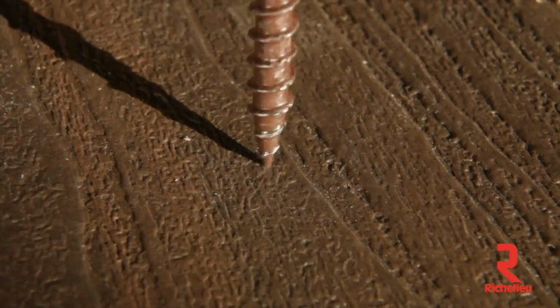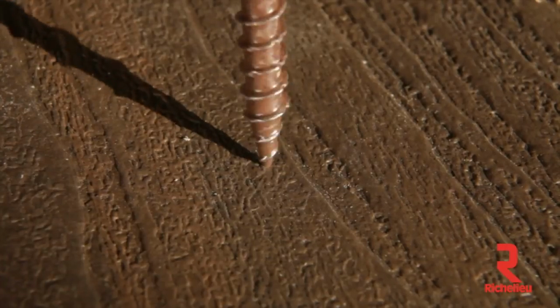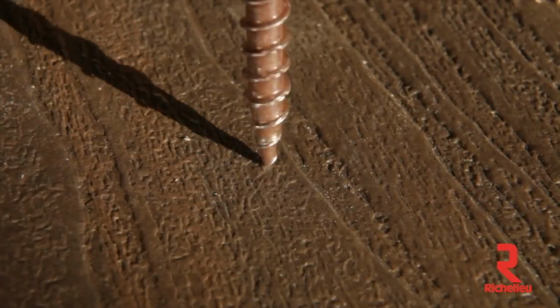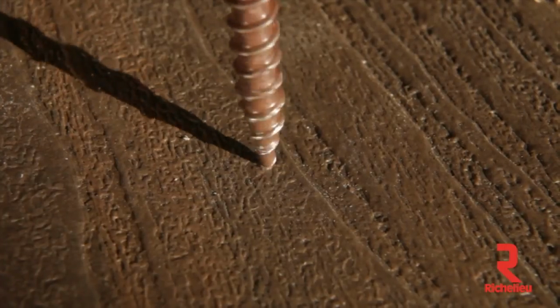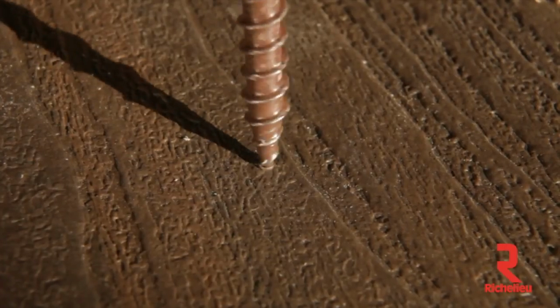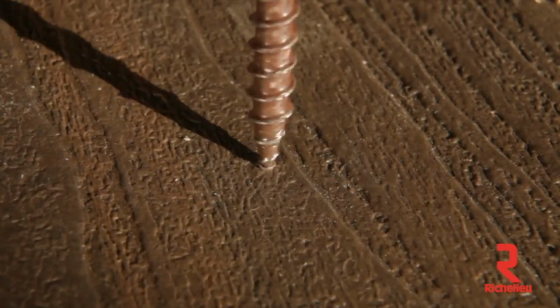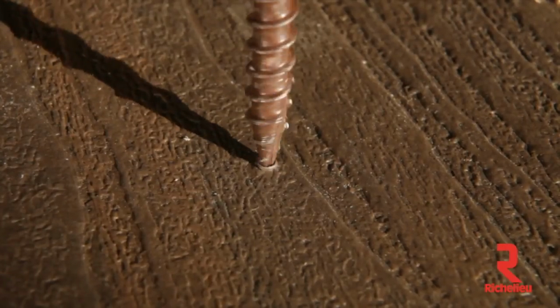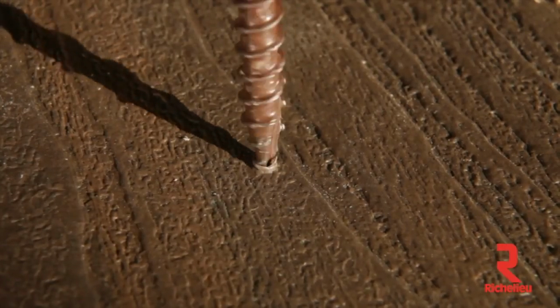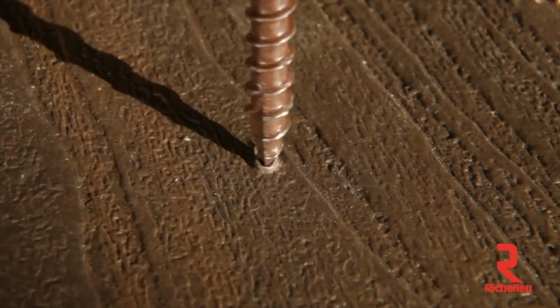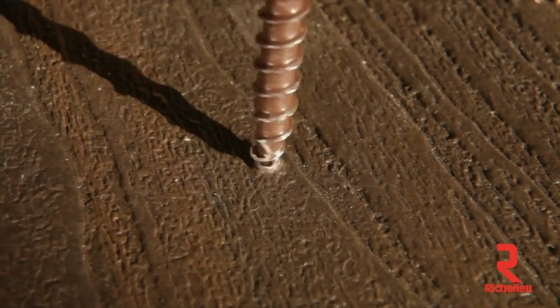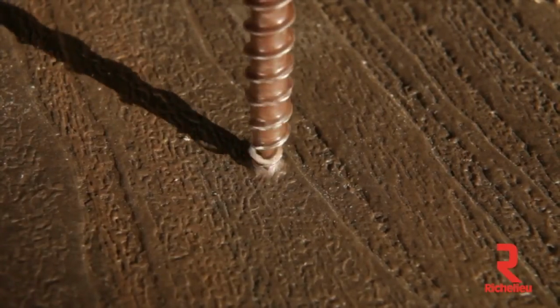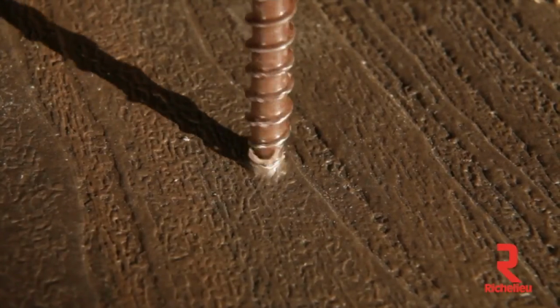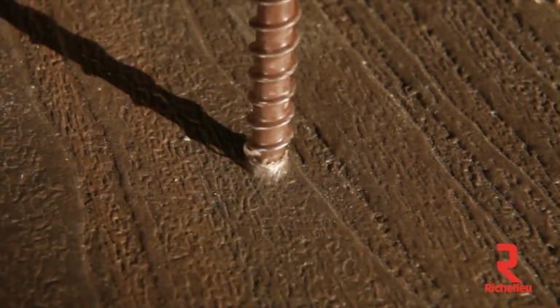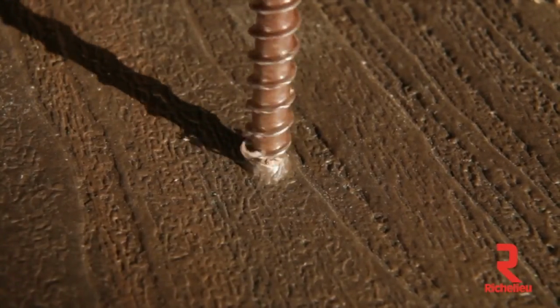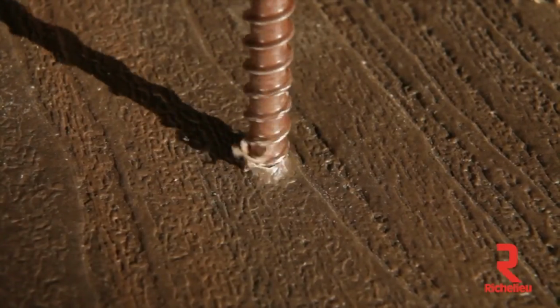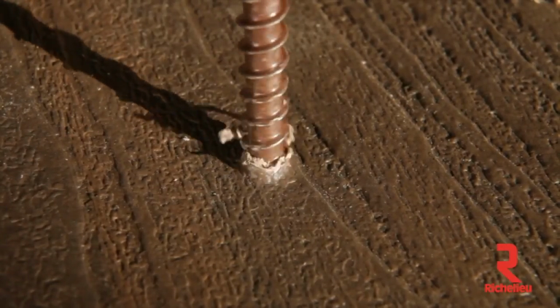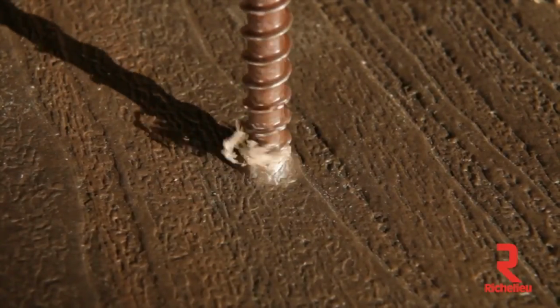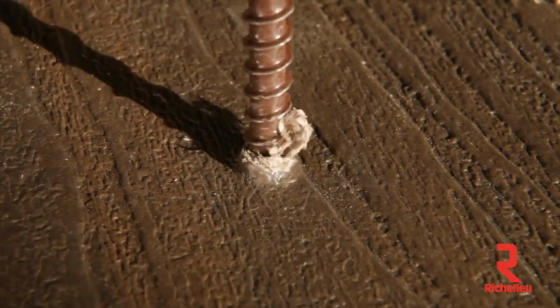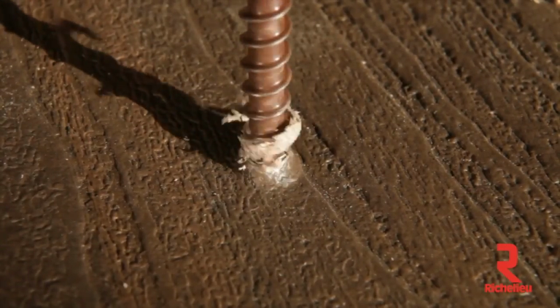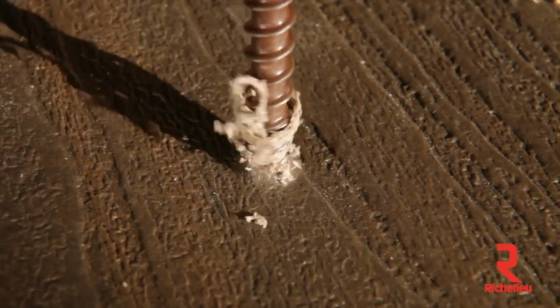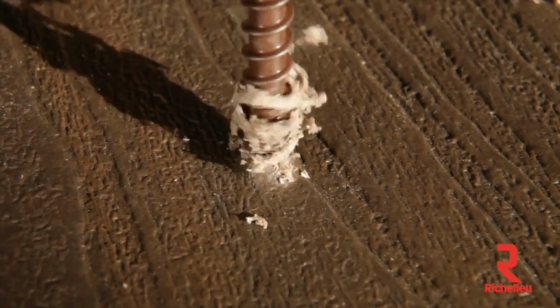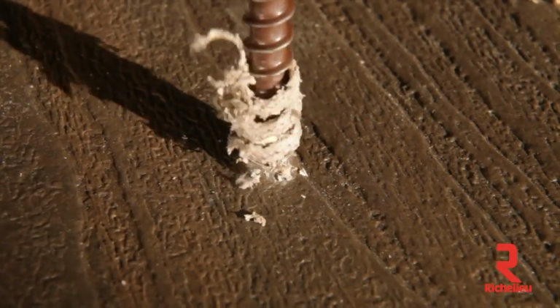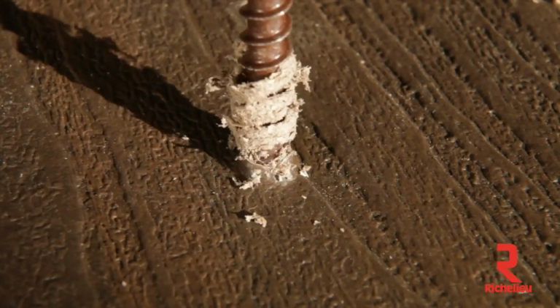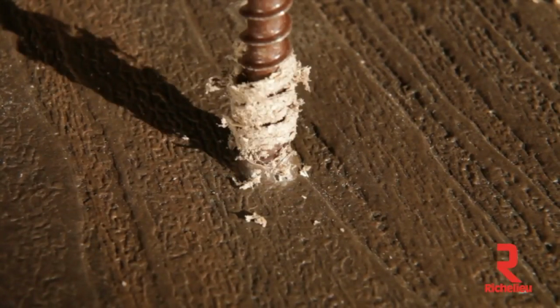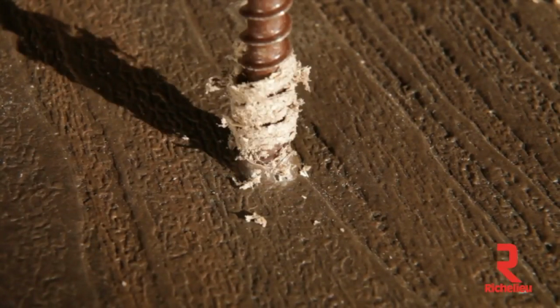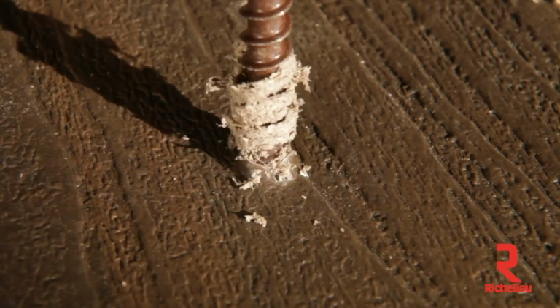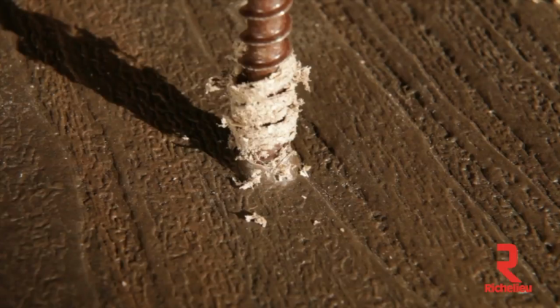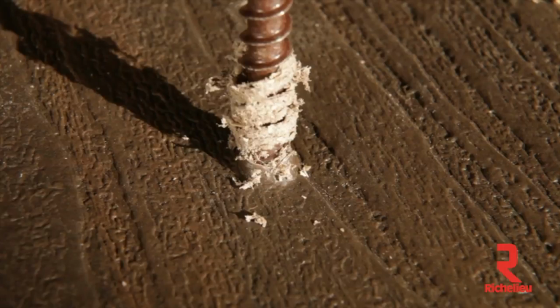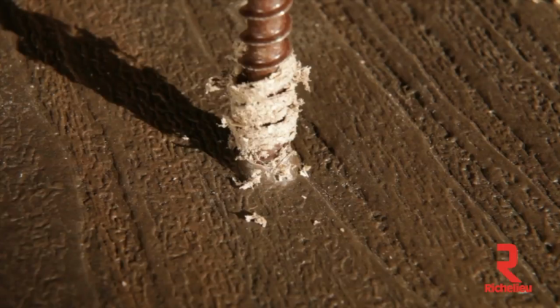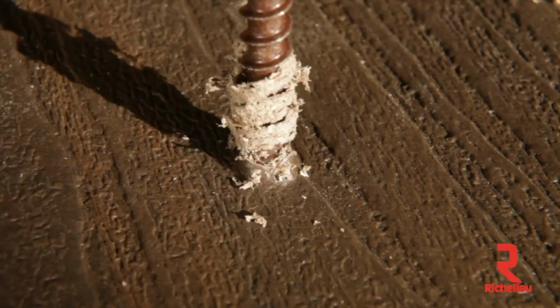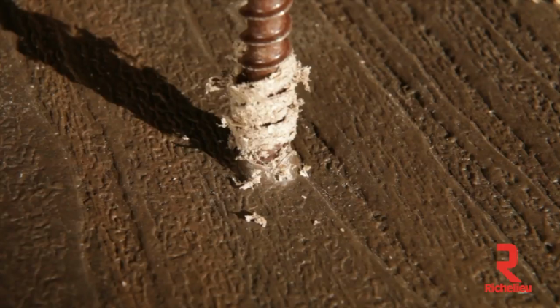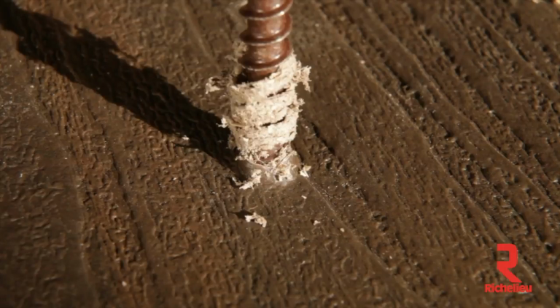And lastly, the self-tapping zip tip allows the screw to be installed without the need for pre-drilling.